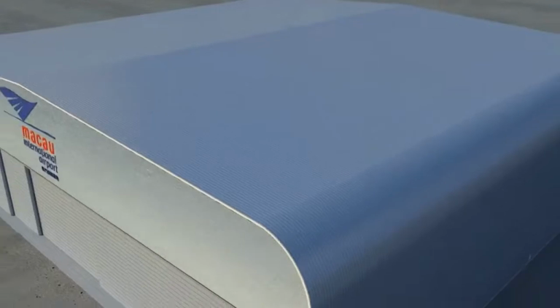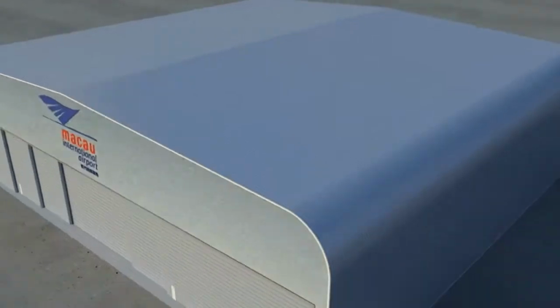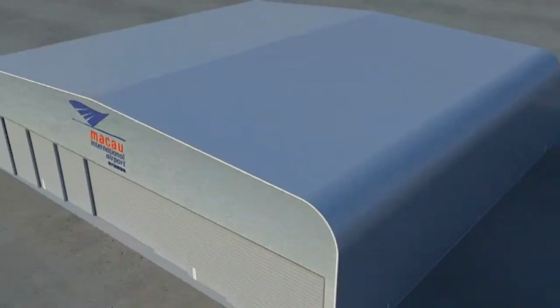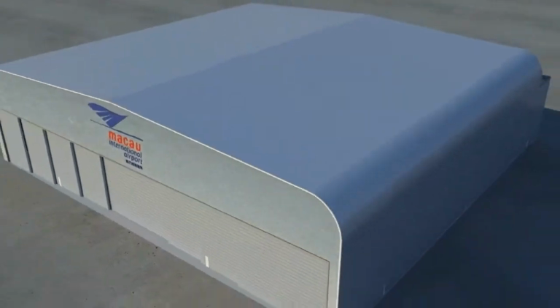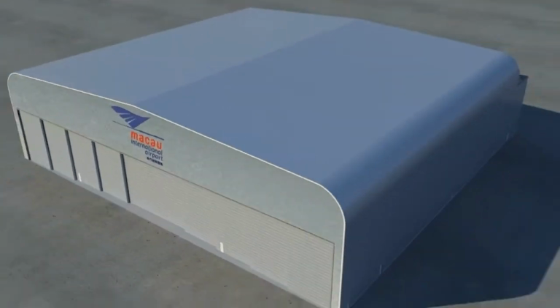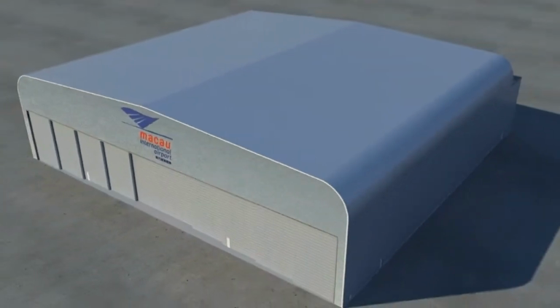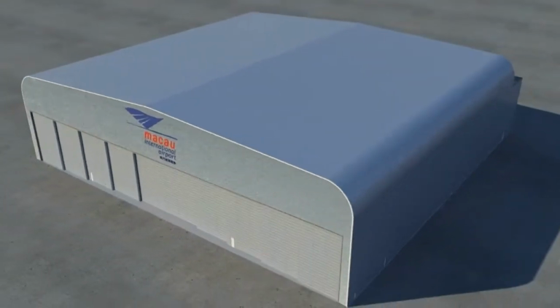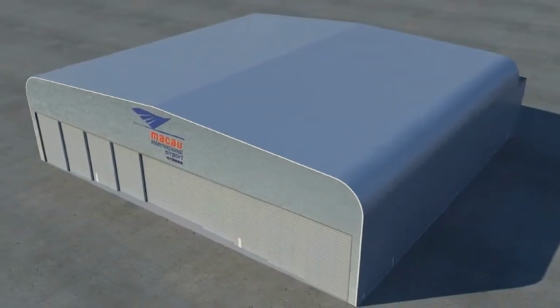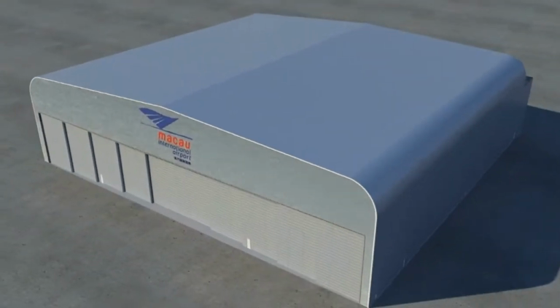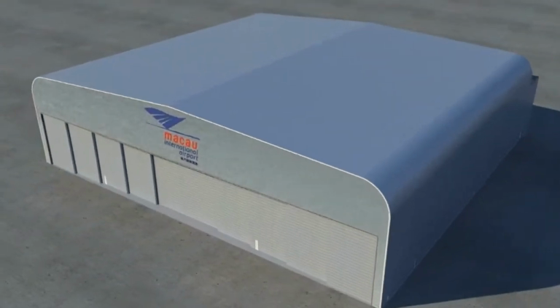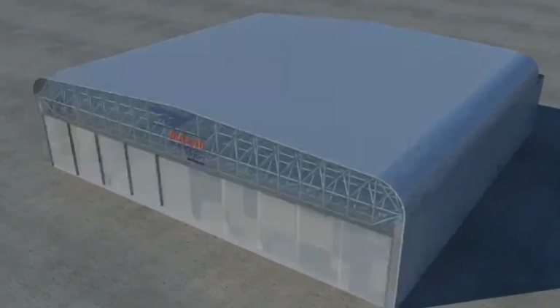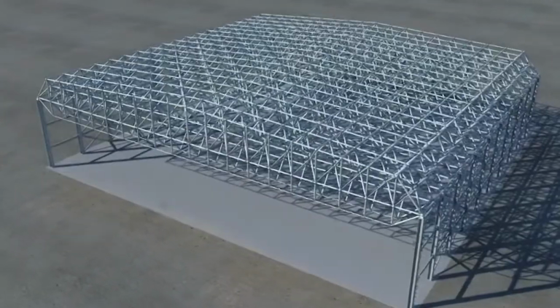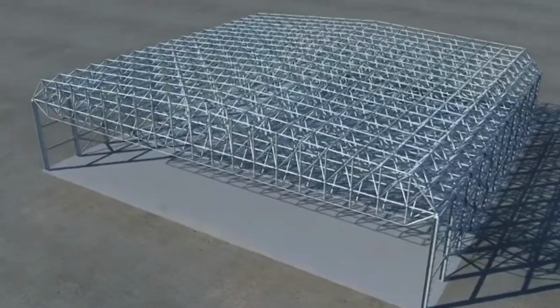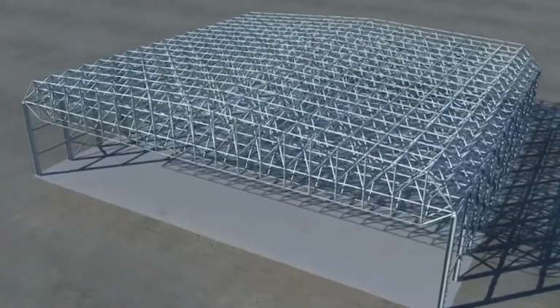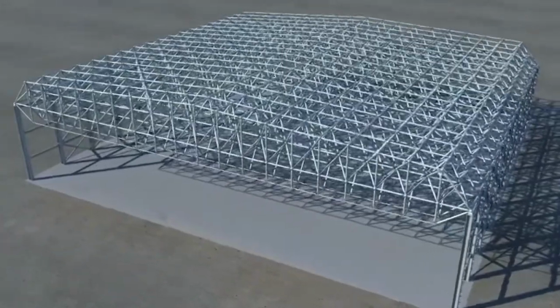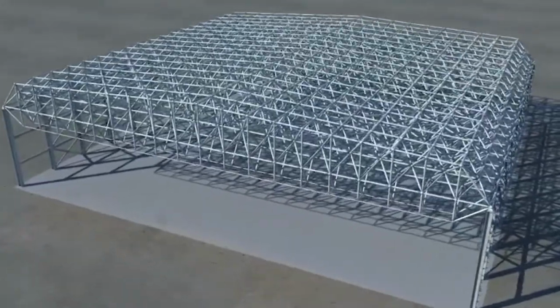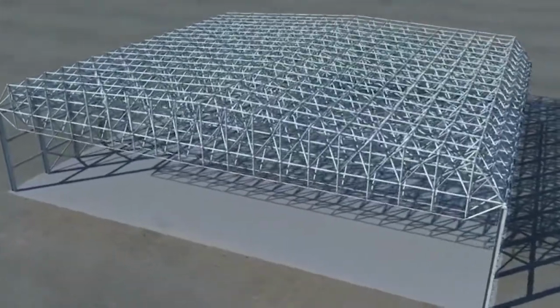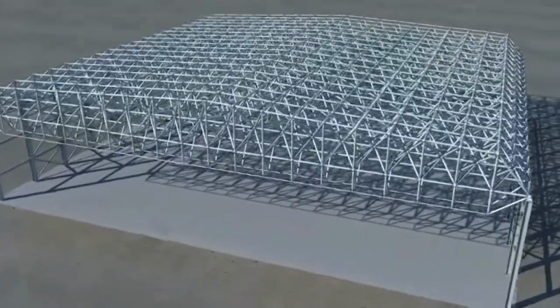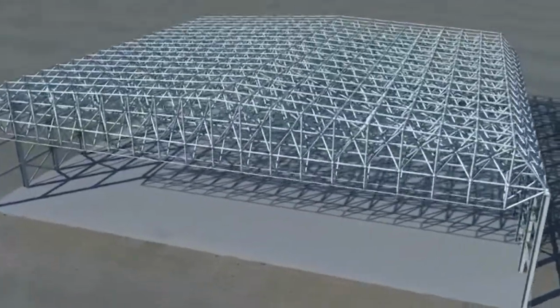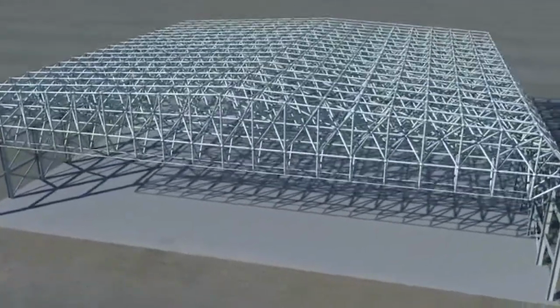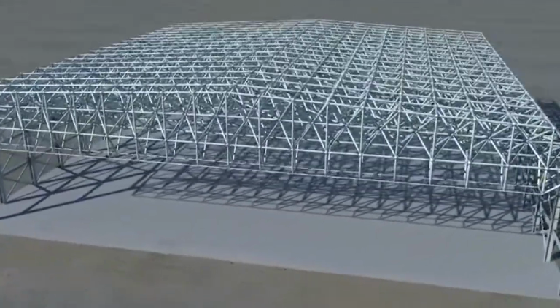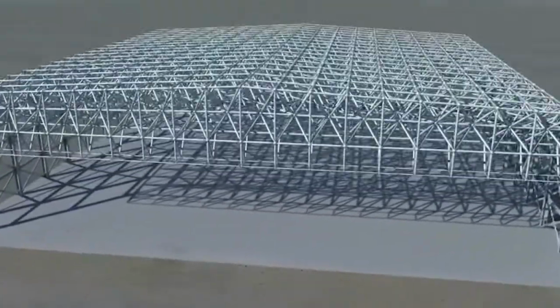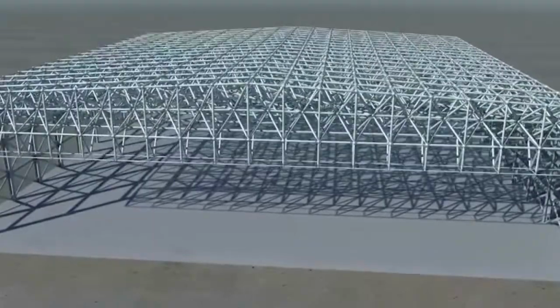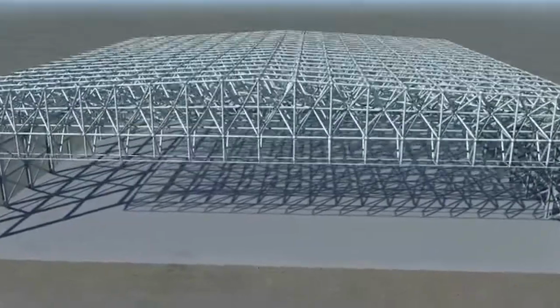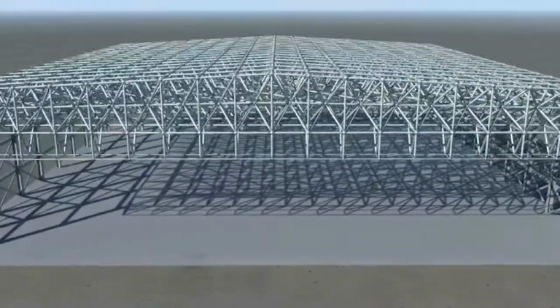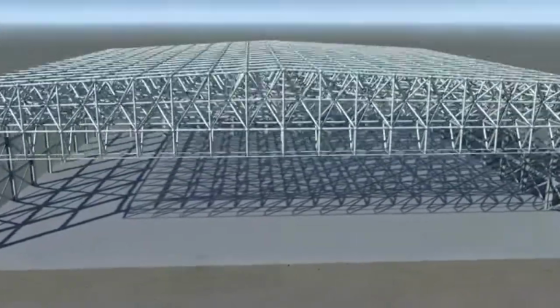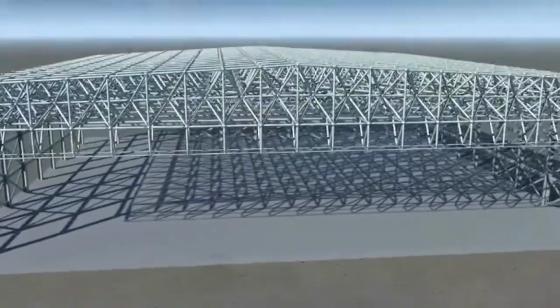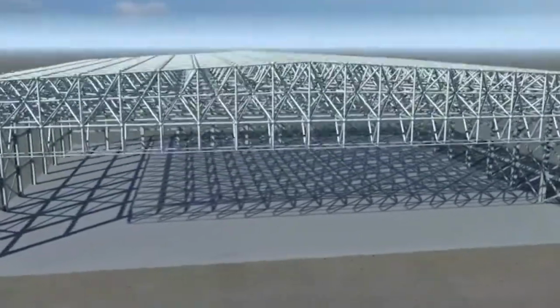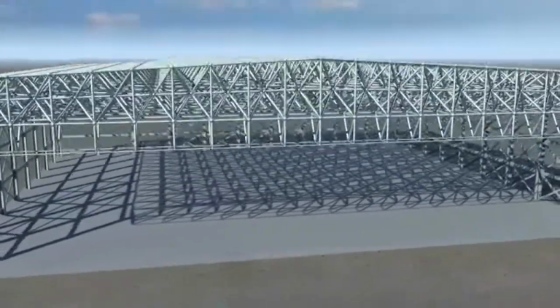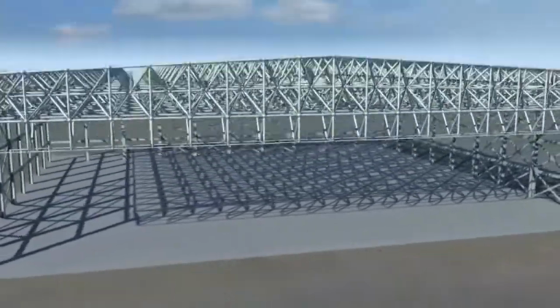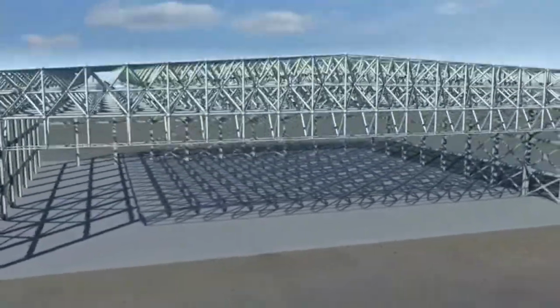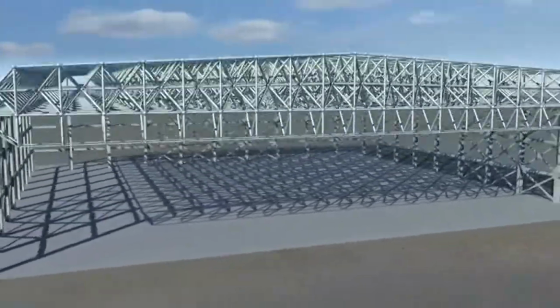The spaceframe is formed using the triple-layer boat spherical node system in general, and four-layer above the hangar door location, weighted at 625 tons.